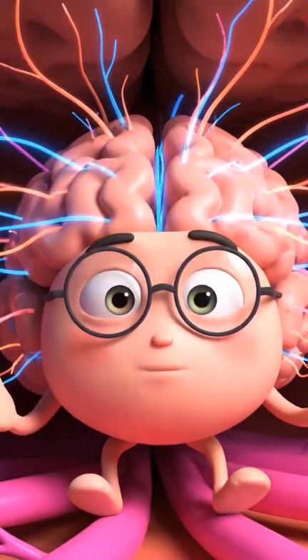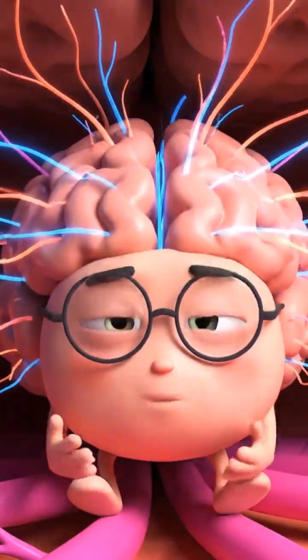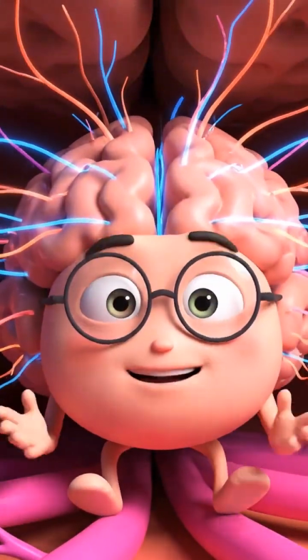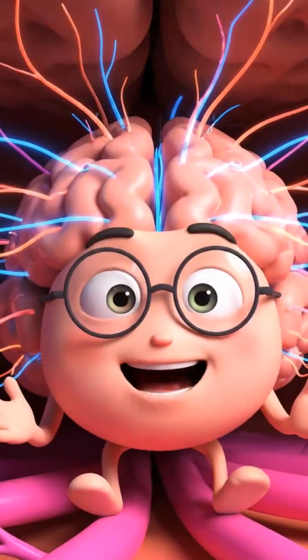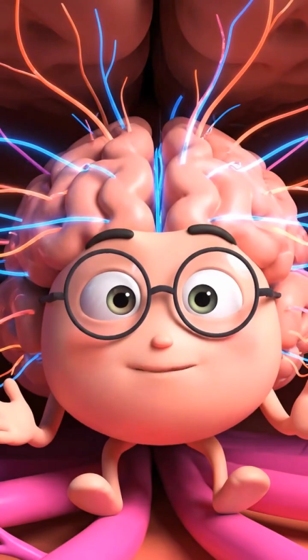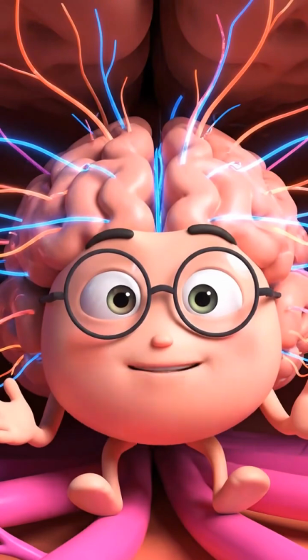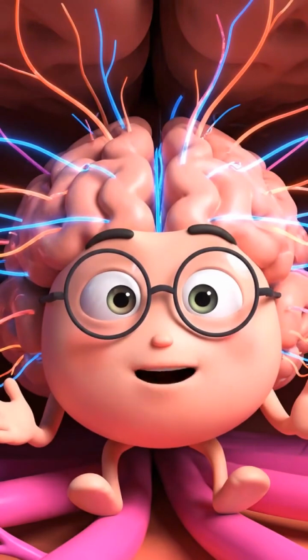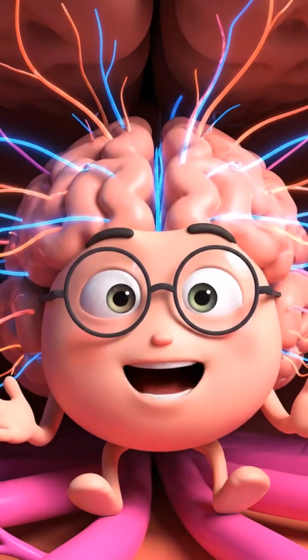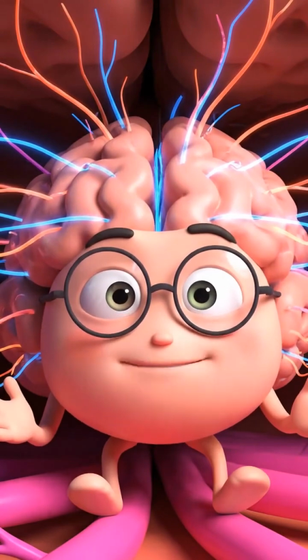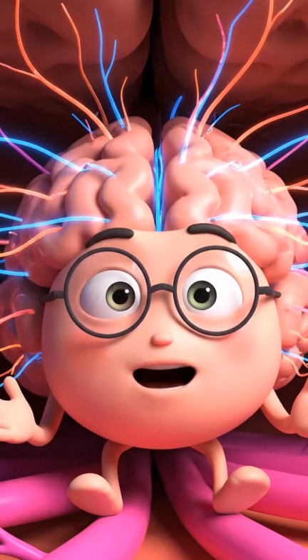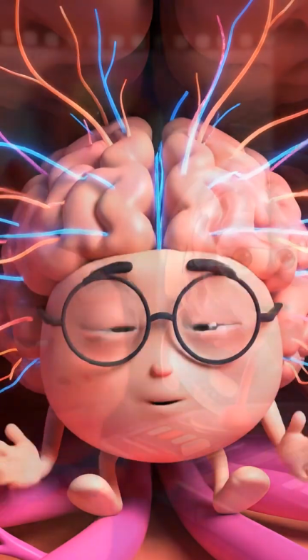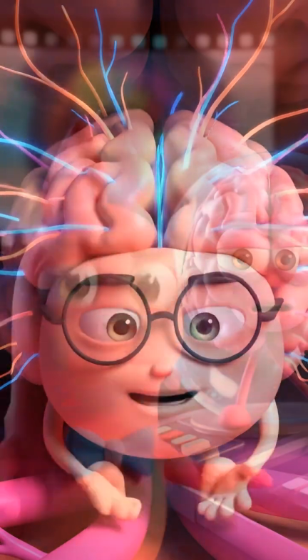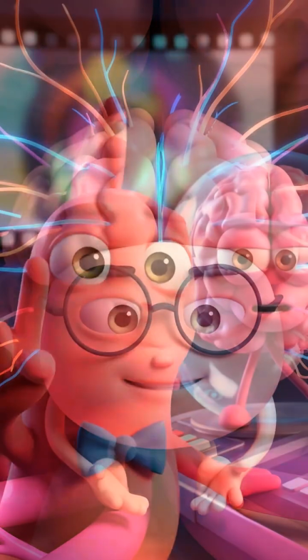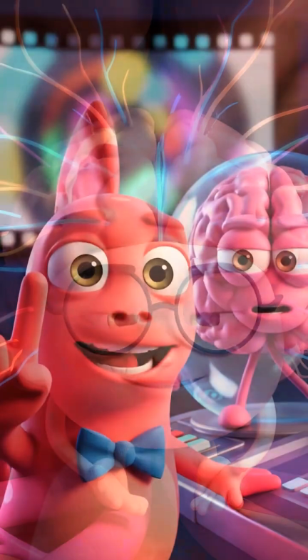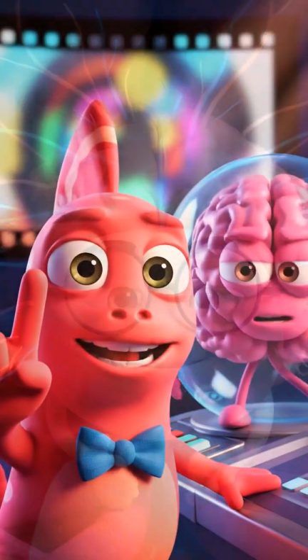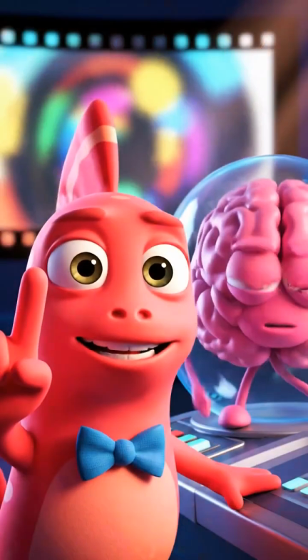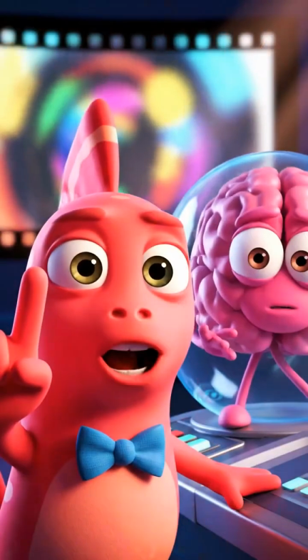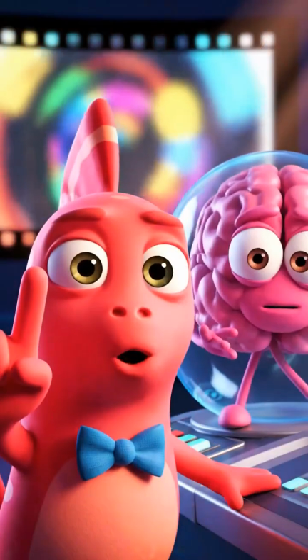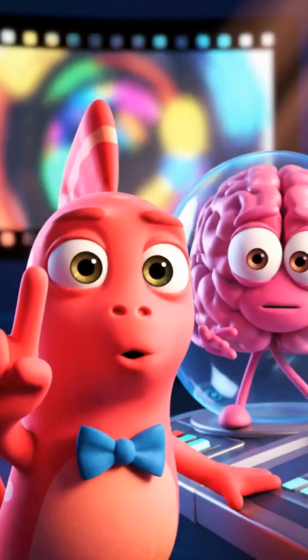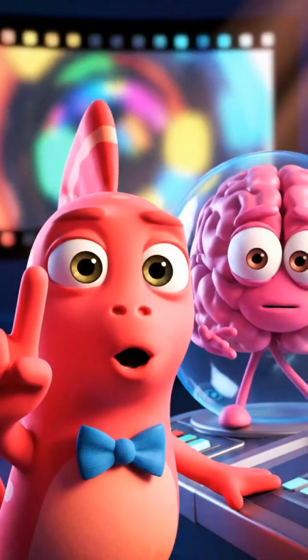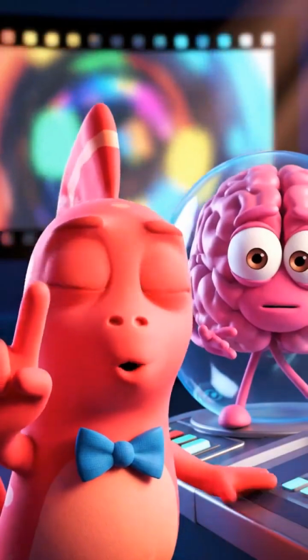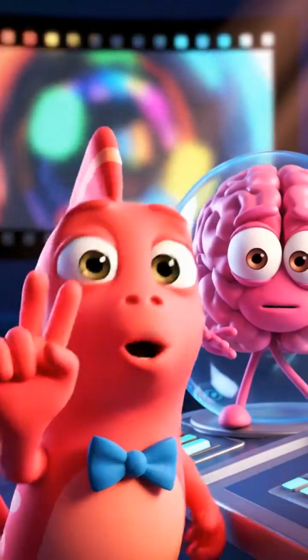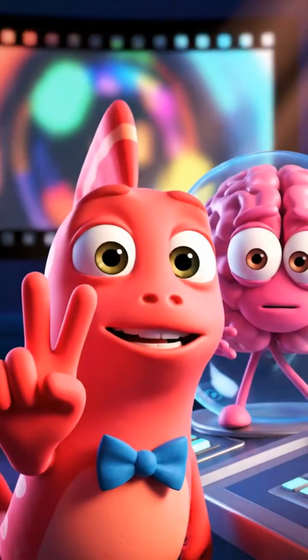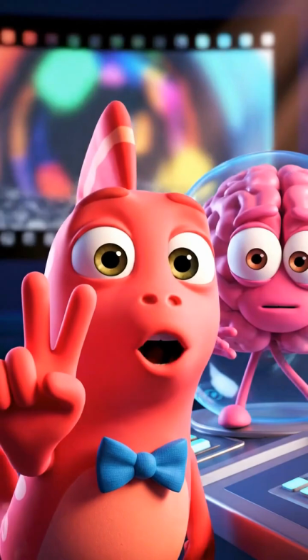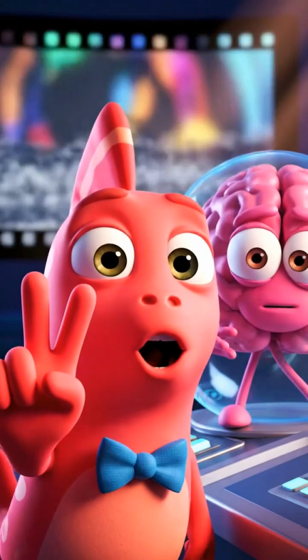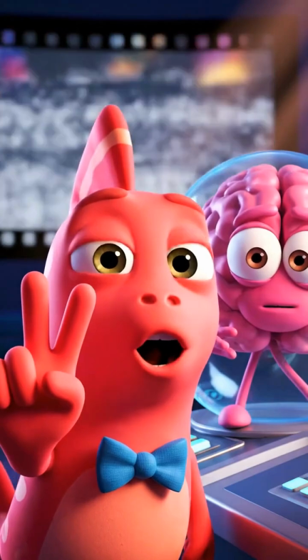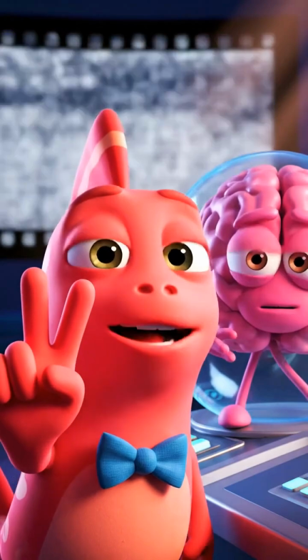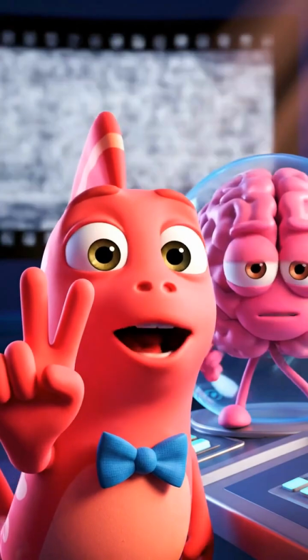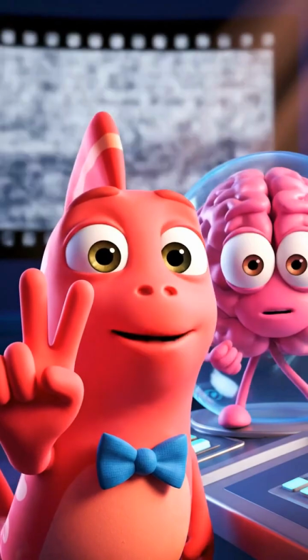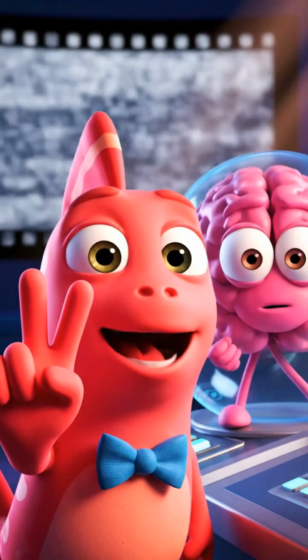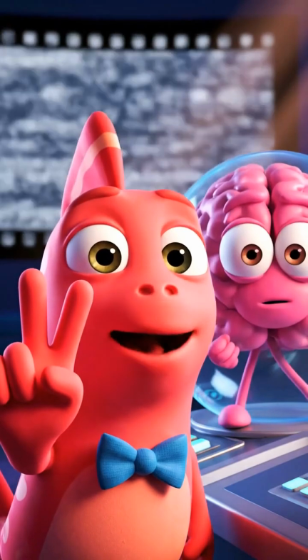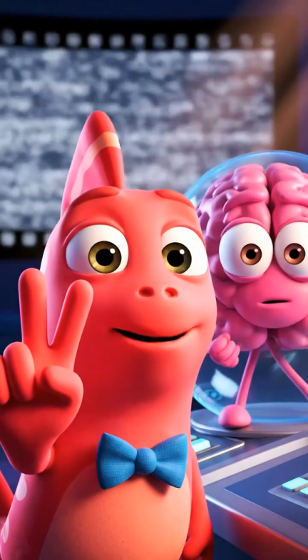Mr. Brain is now quick and focused. Mission two: restore the memory.